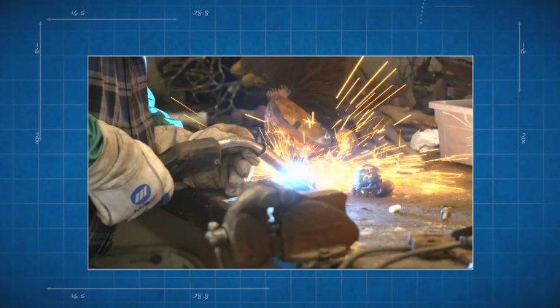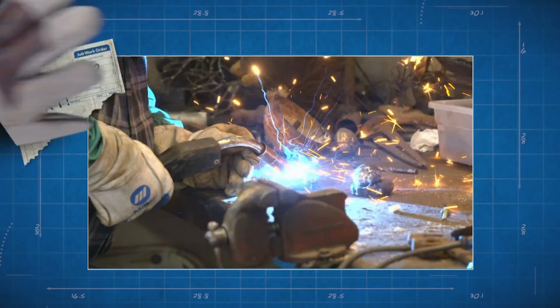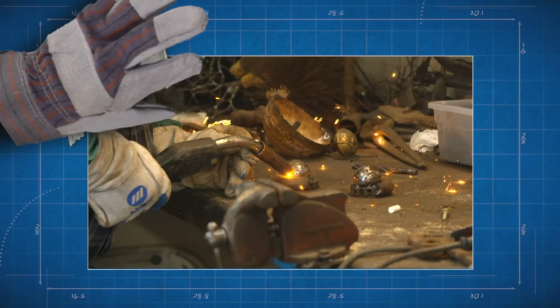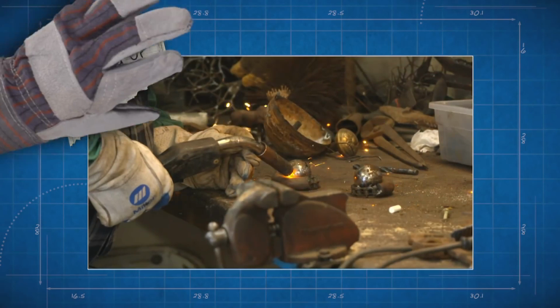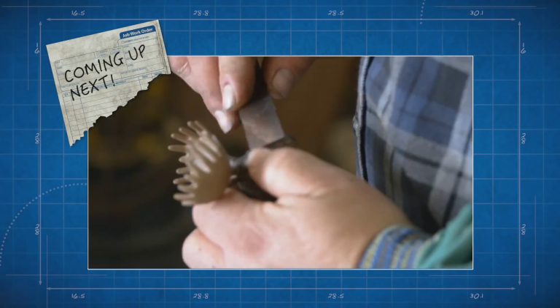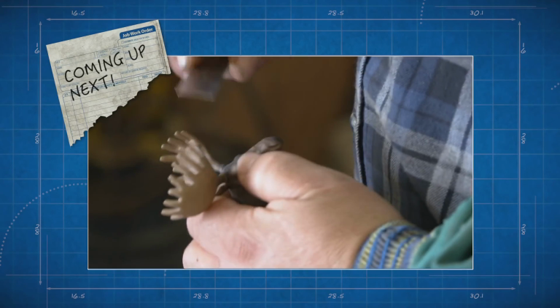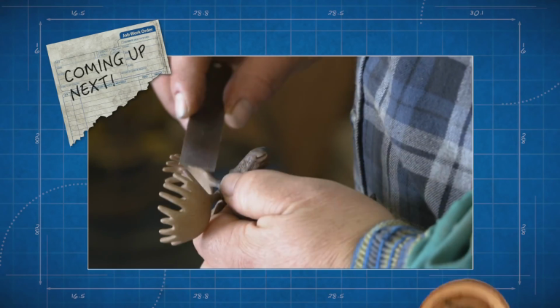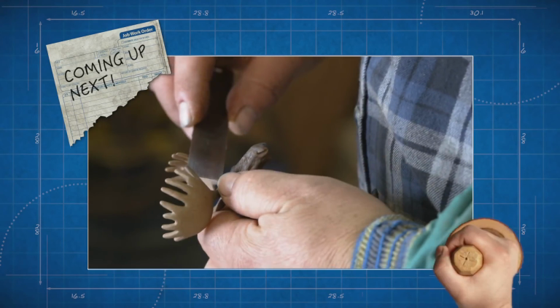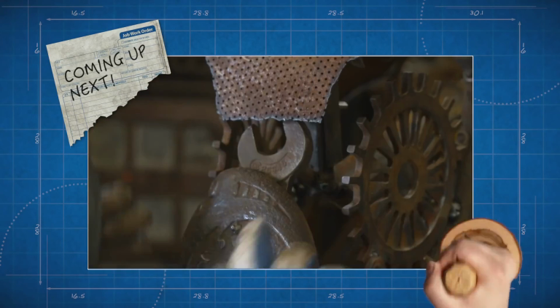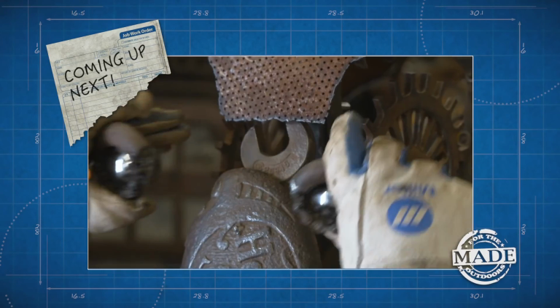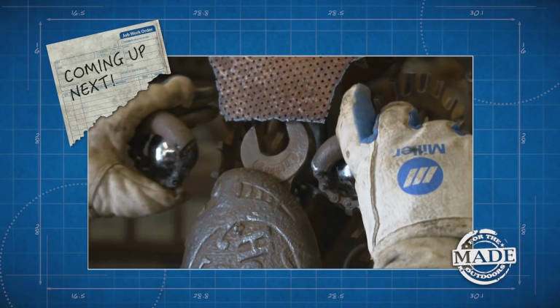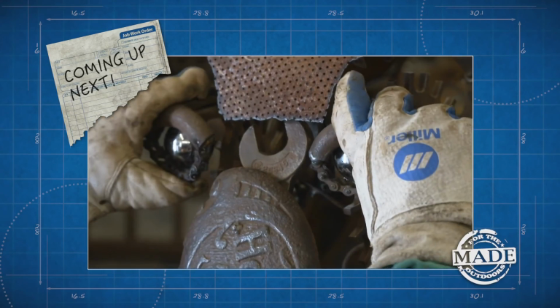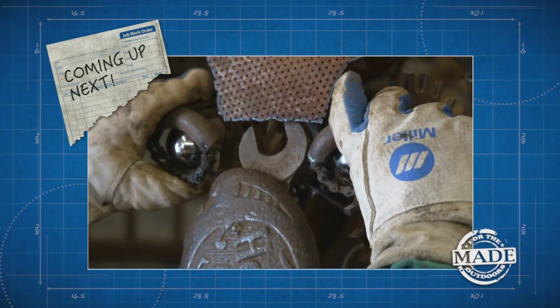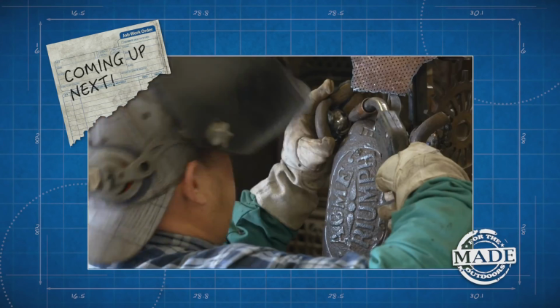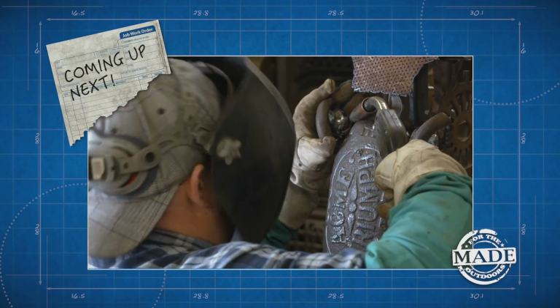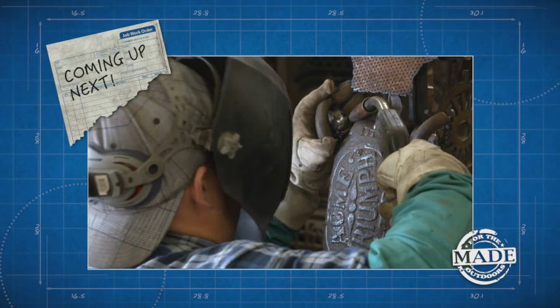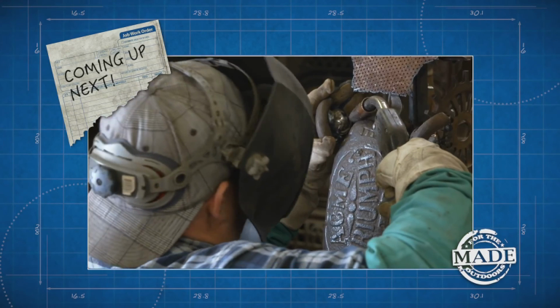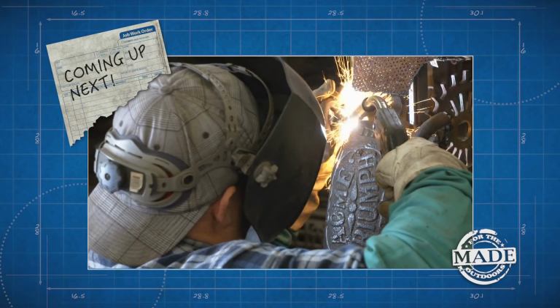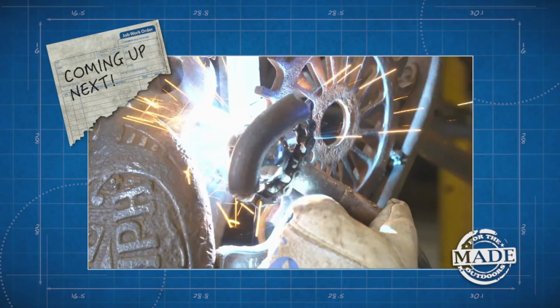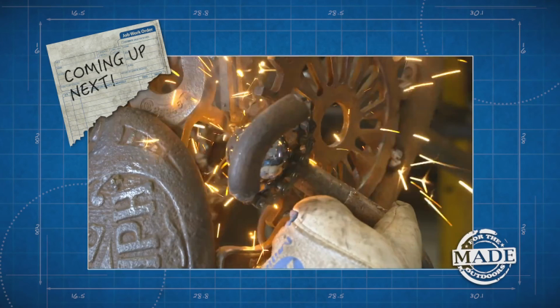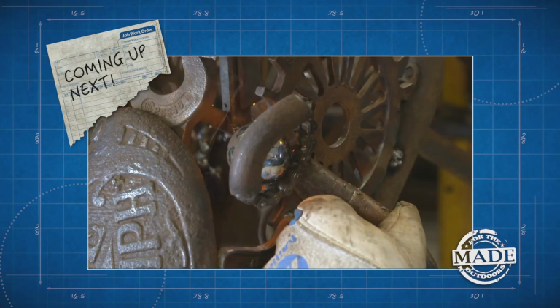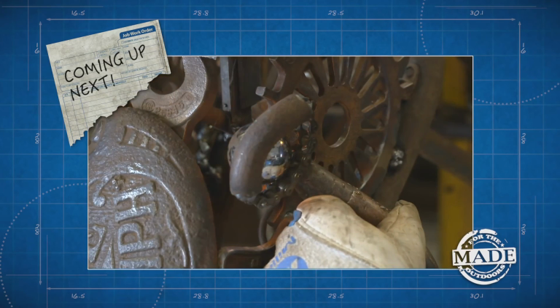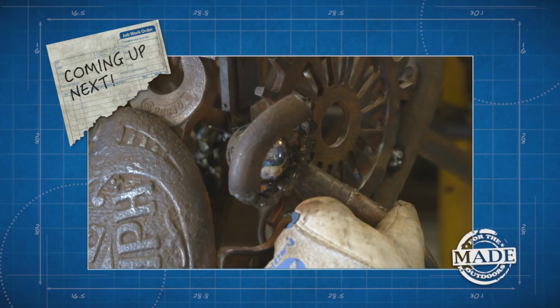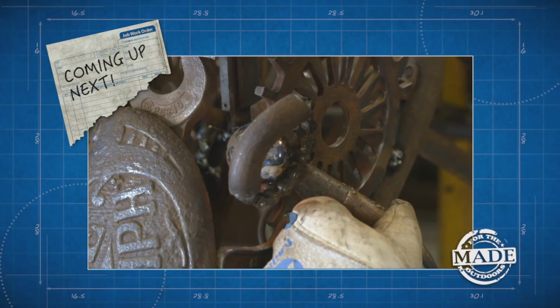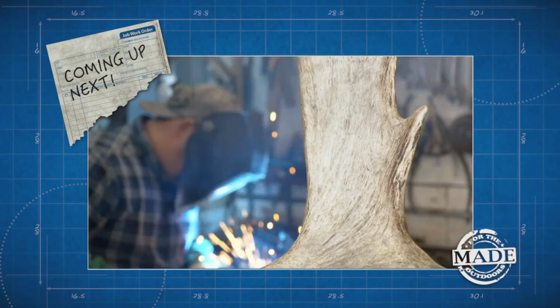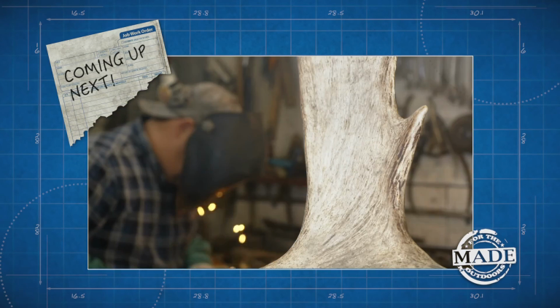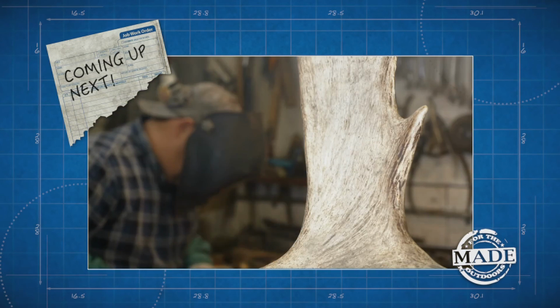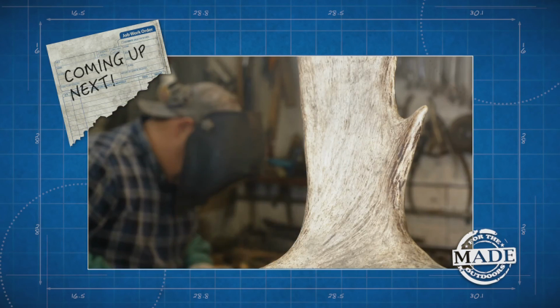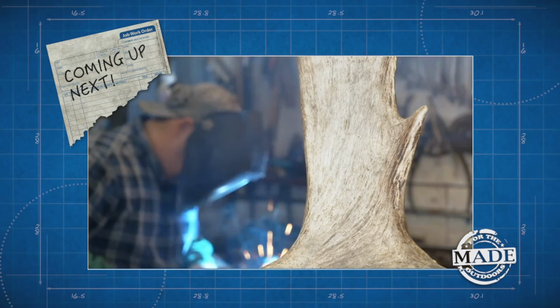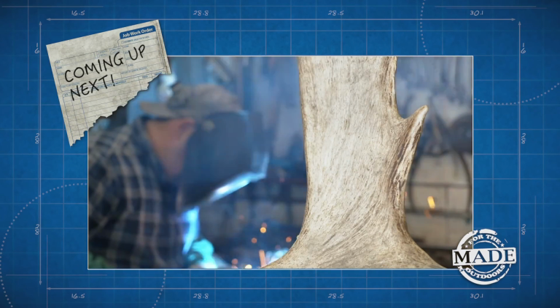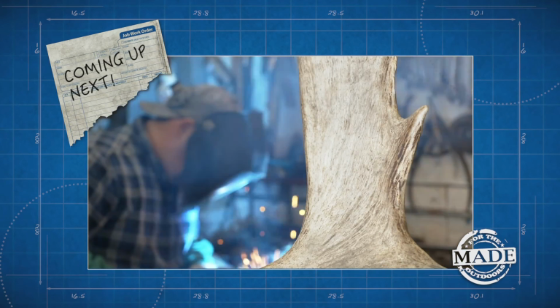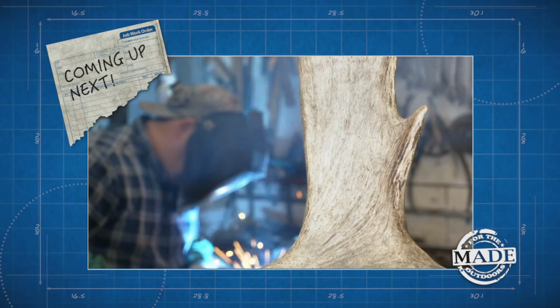When we get back, old farm equipment sparks an artistic side for a crafty Minnesota farmer.